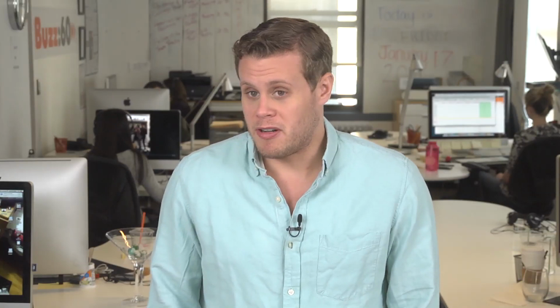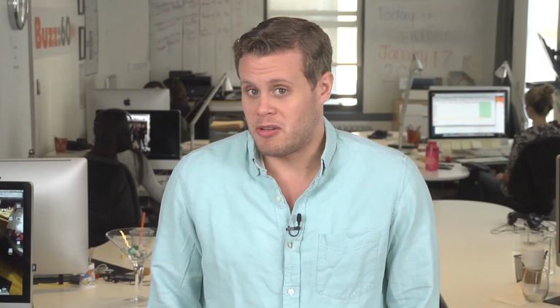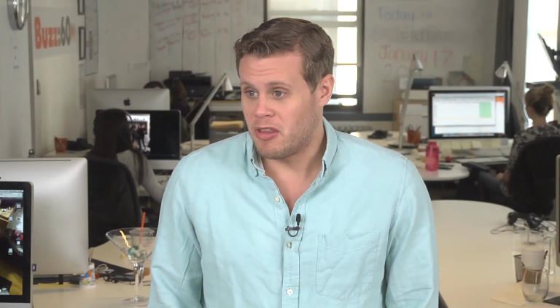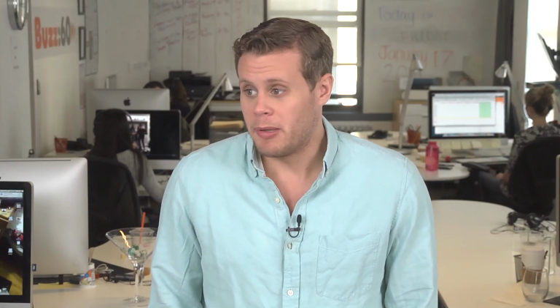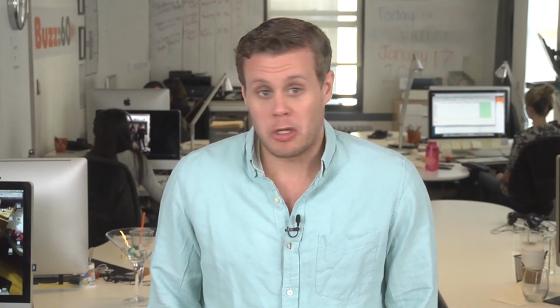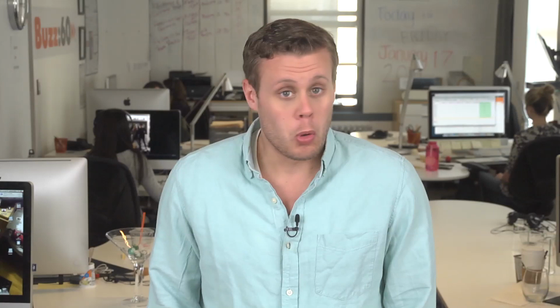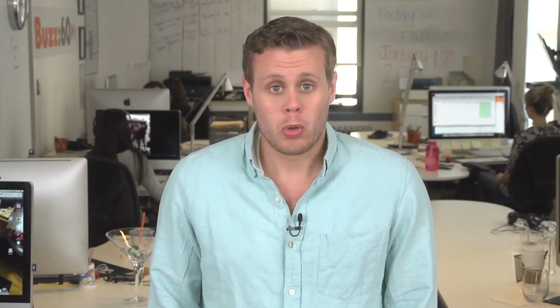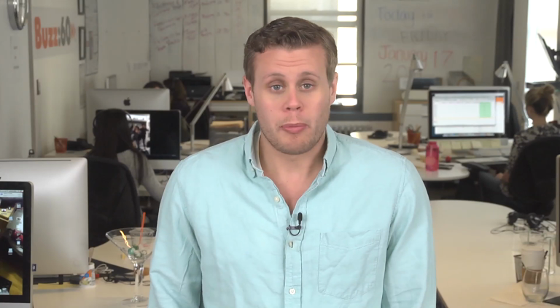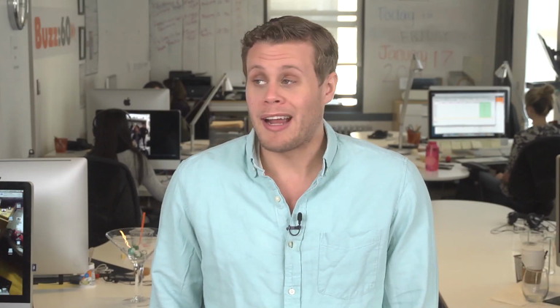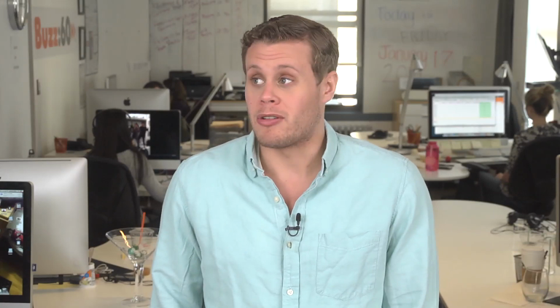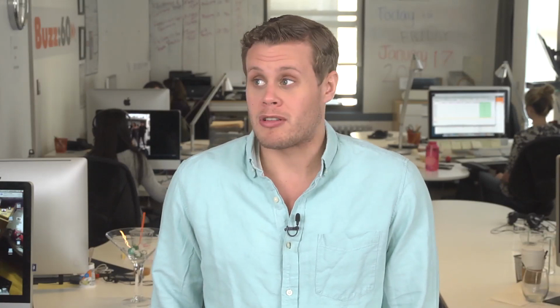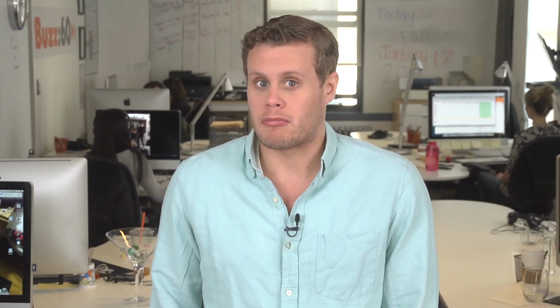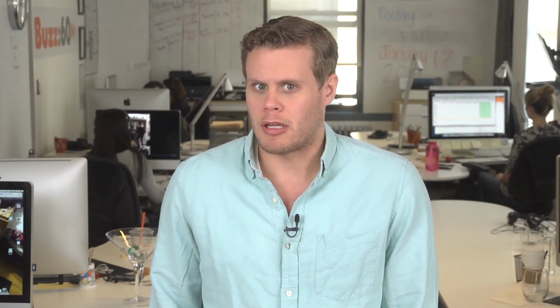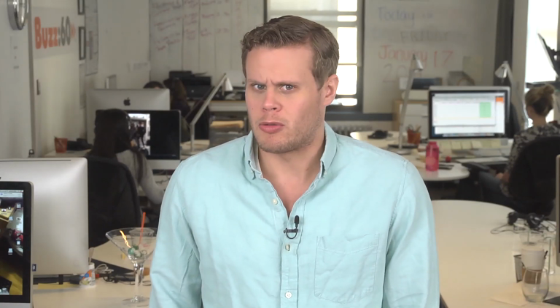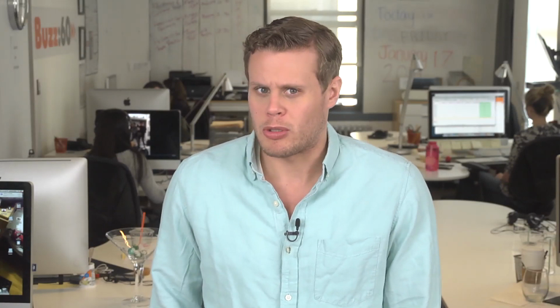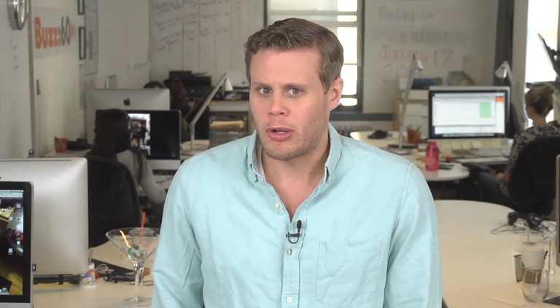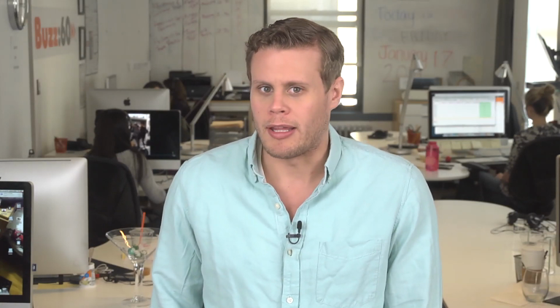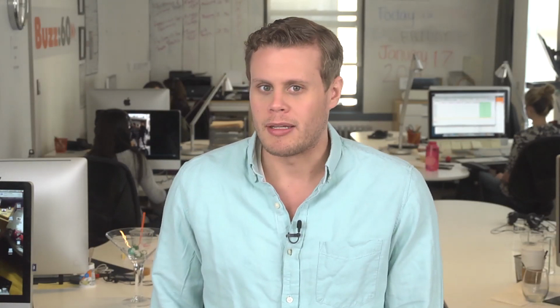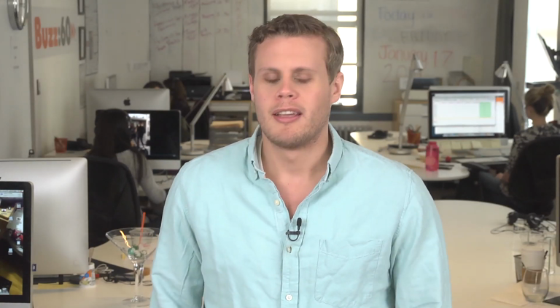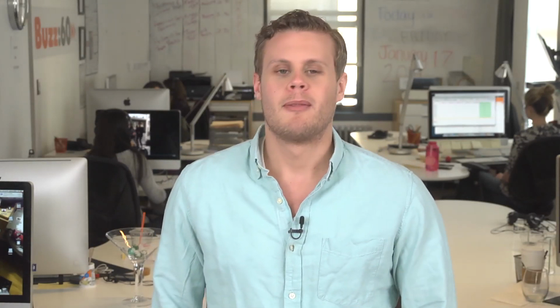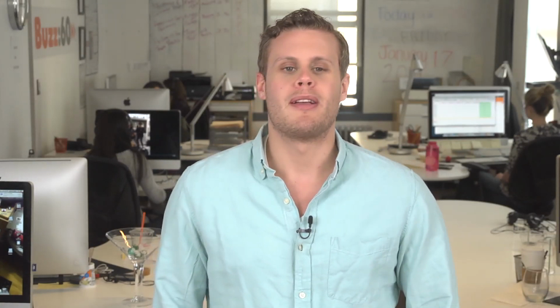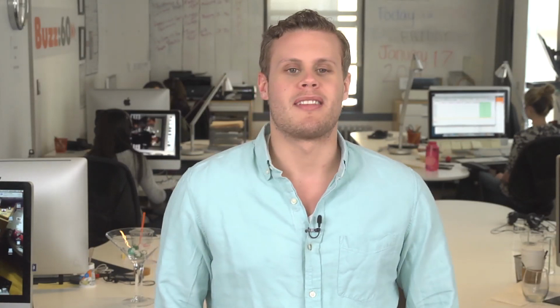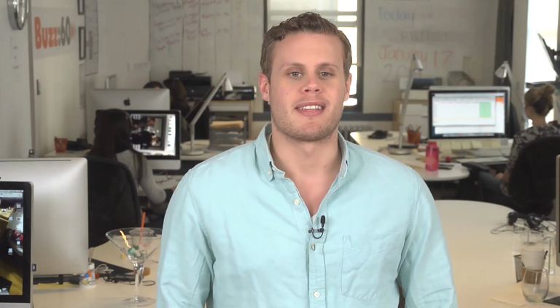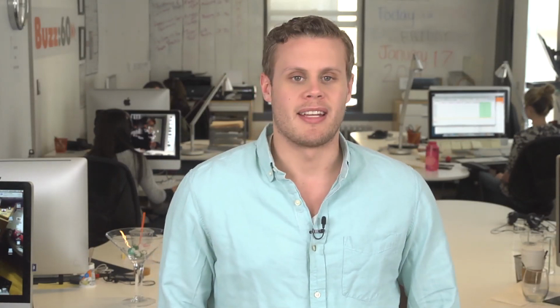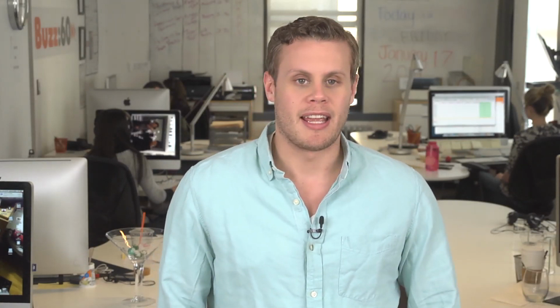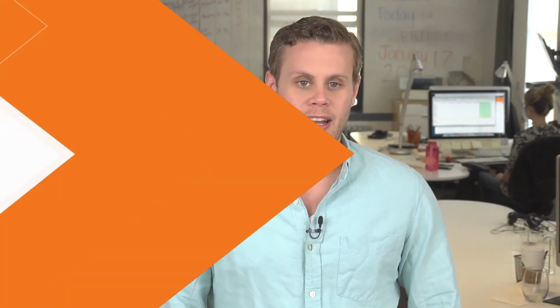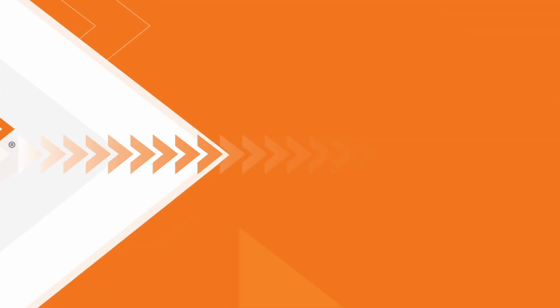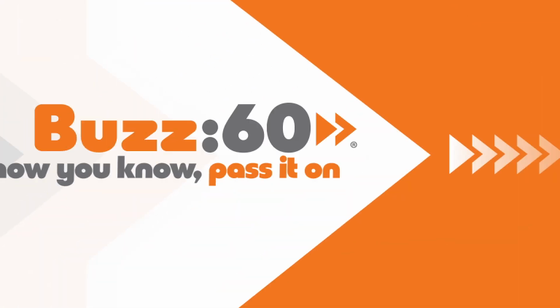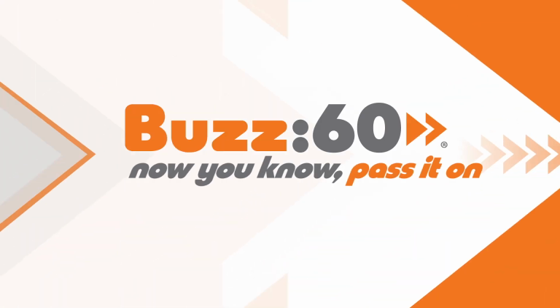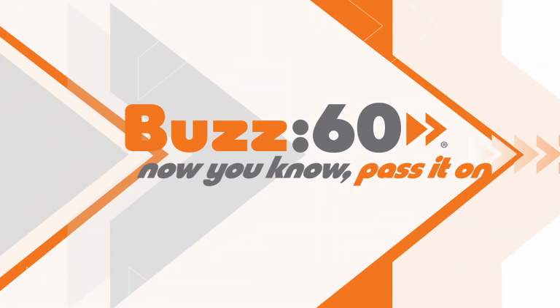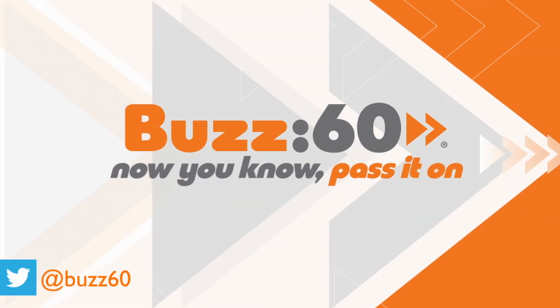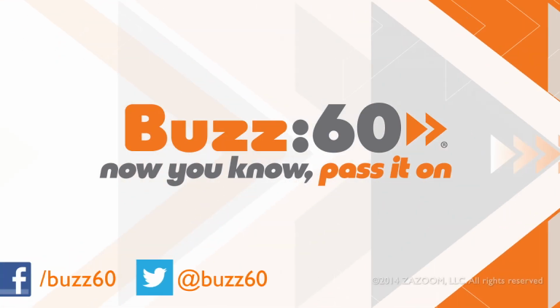Pretty soon they'll be Google reminders to get to a toilet. Buzz60 — now you know, pass it on.